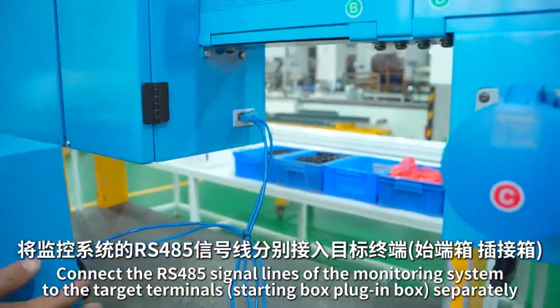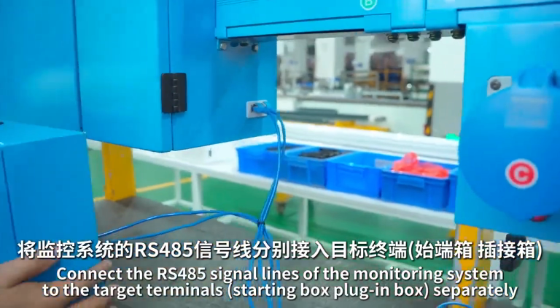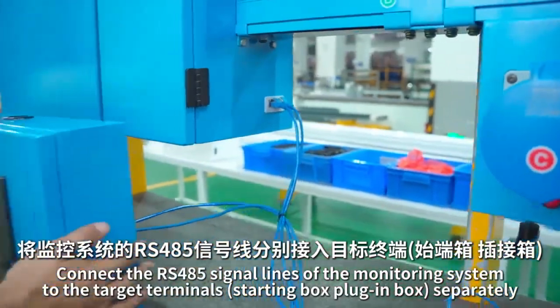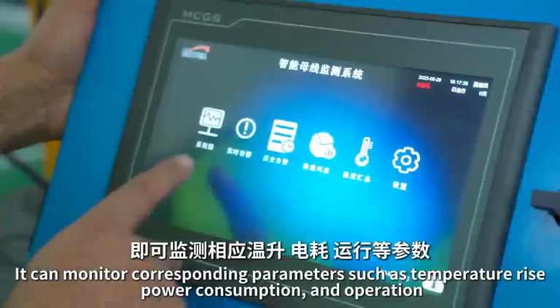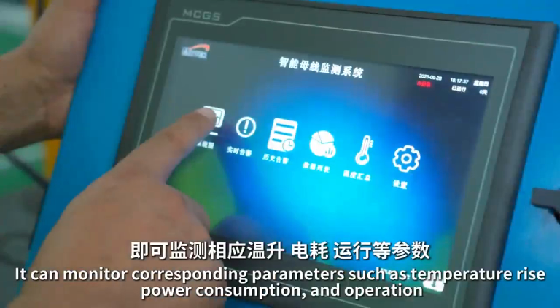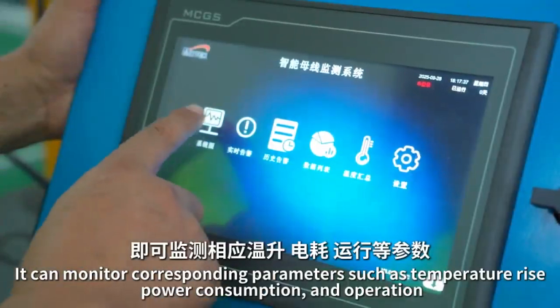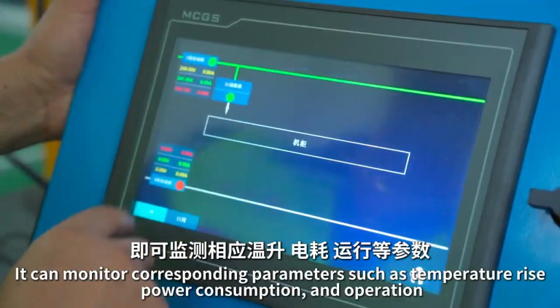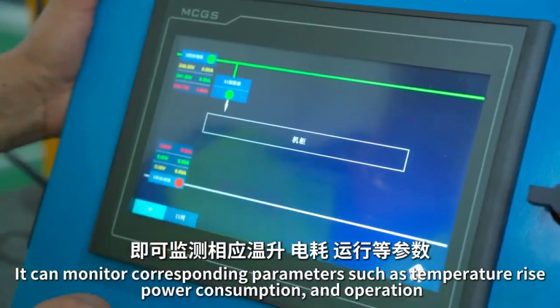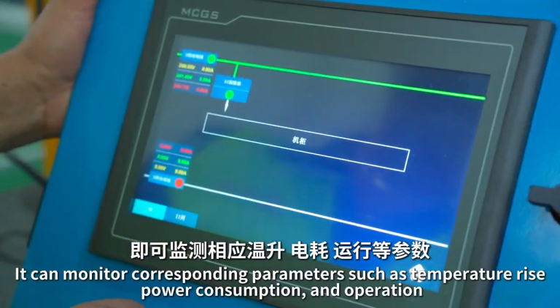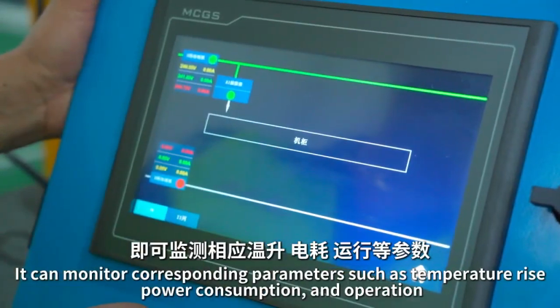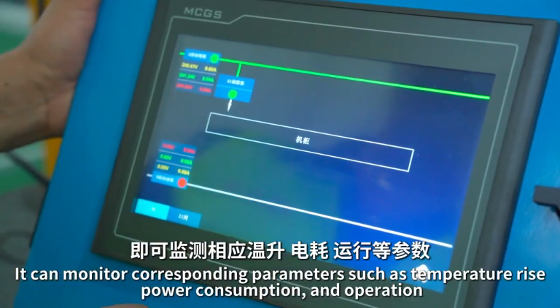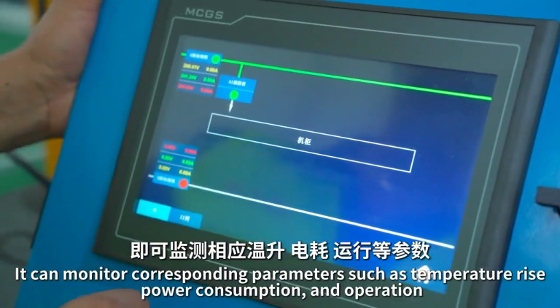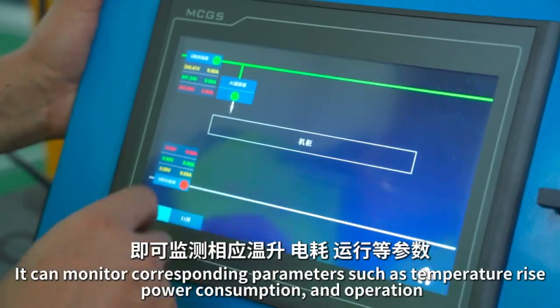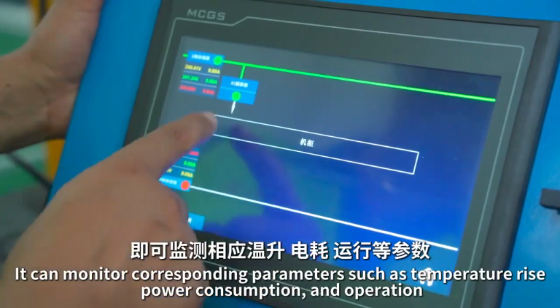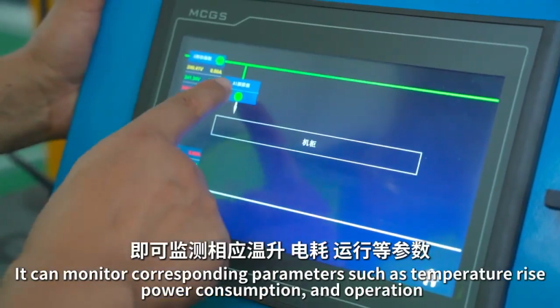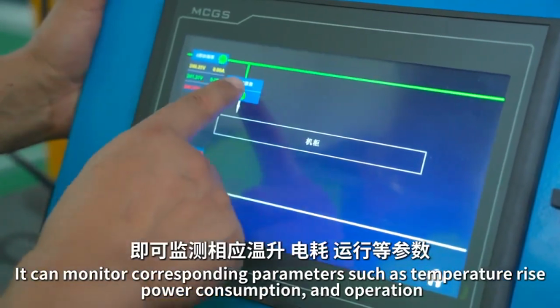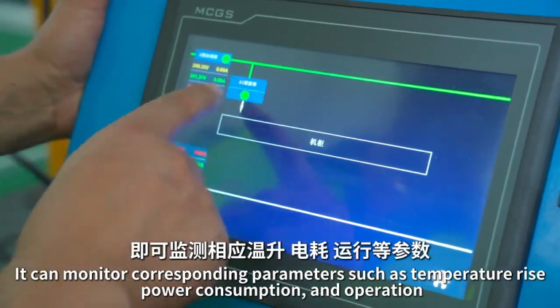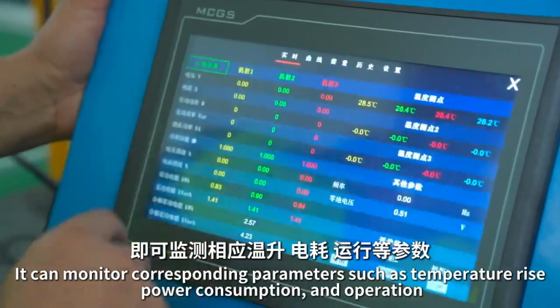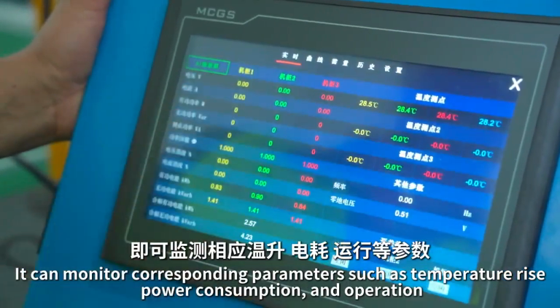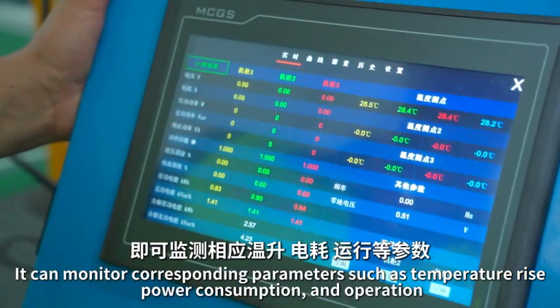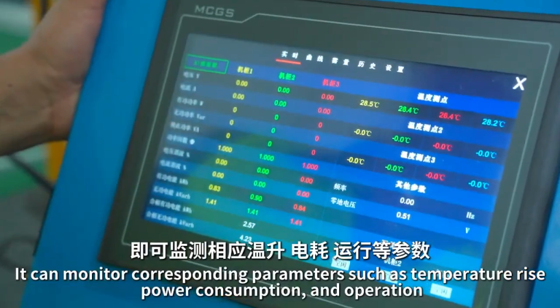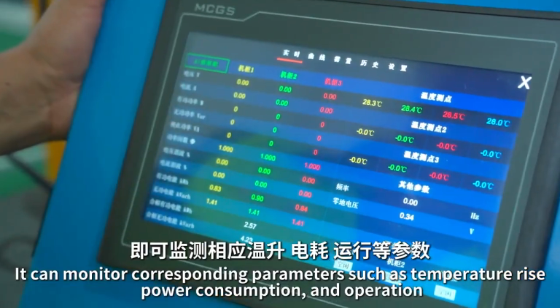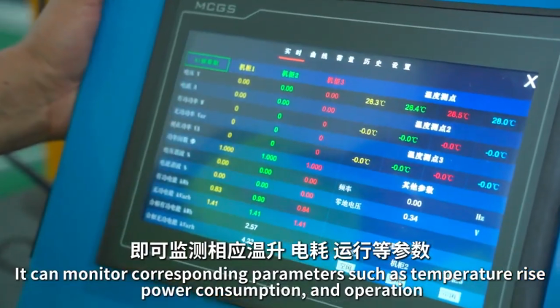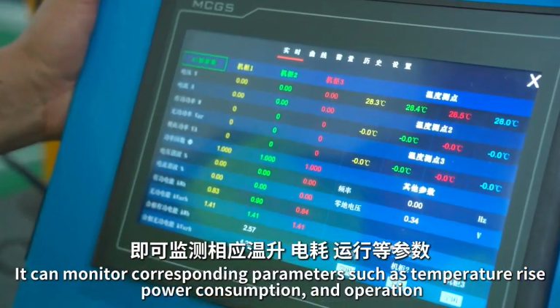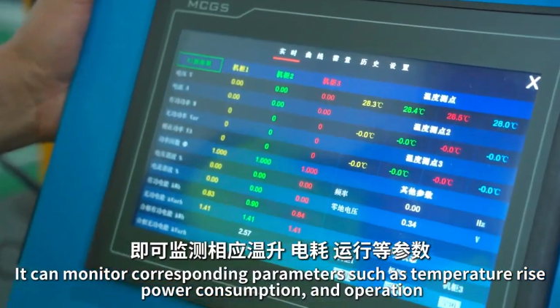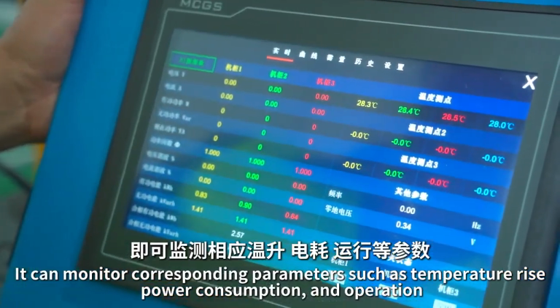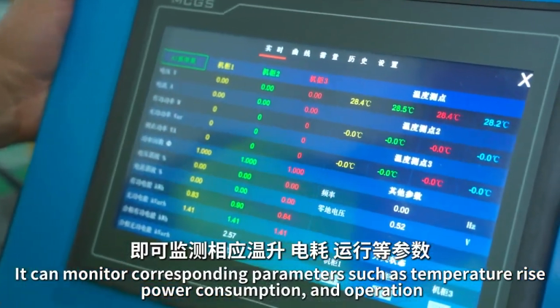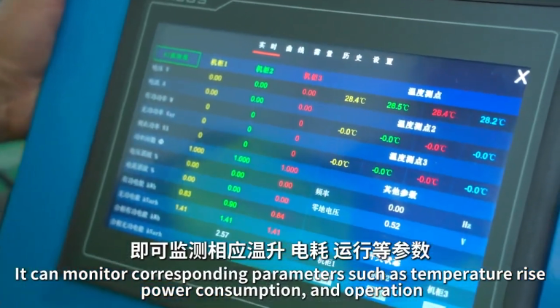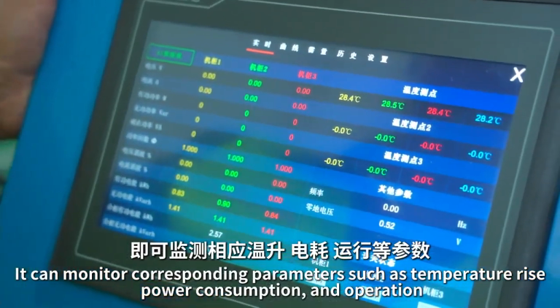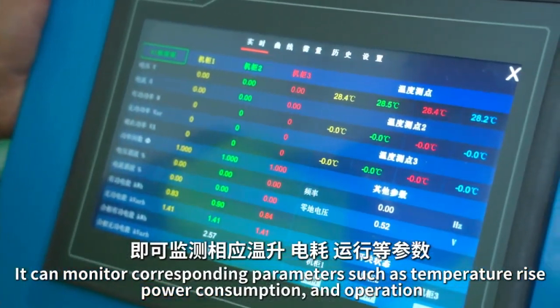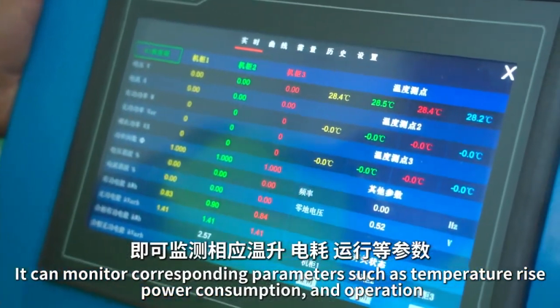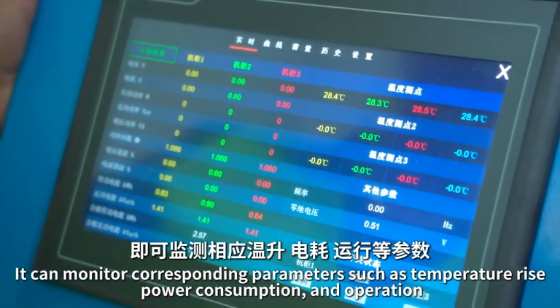It can monitor corresponding parameters such as temperature rise, power consumption, and operation.